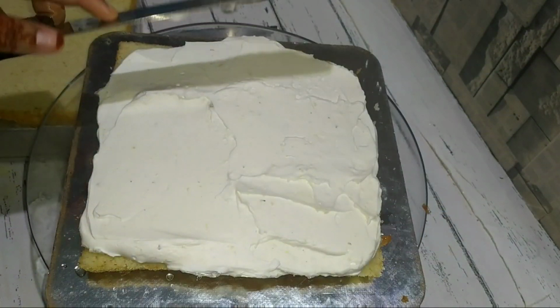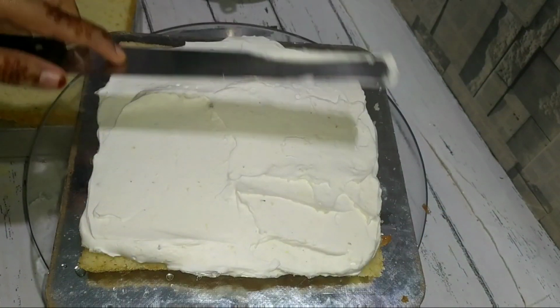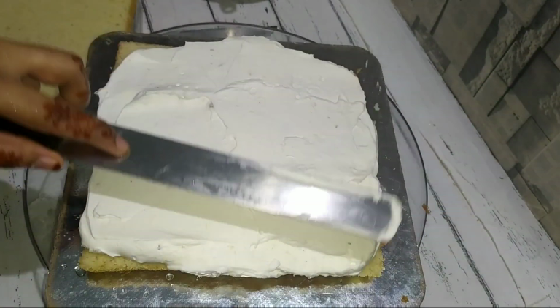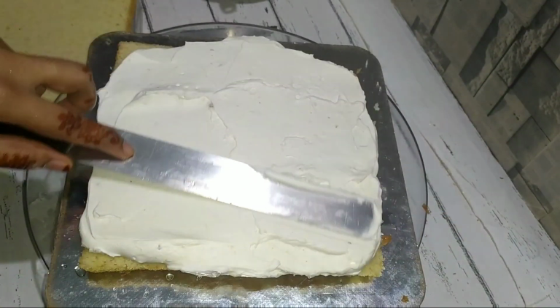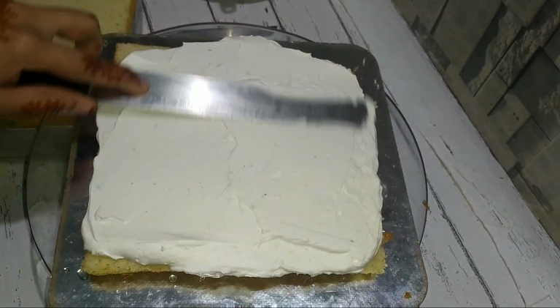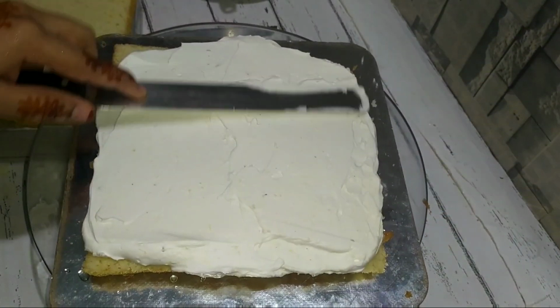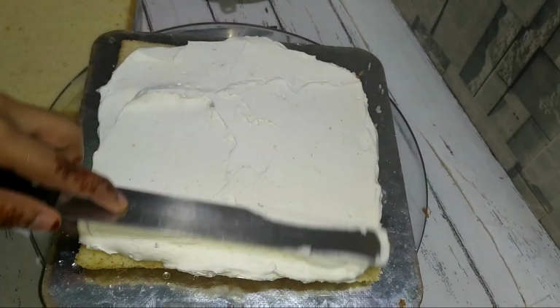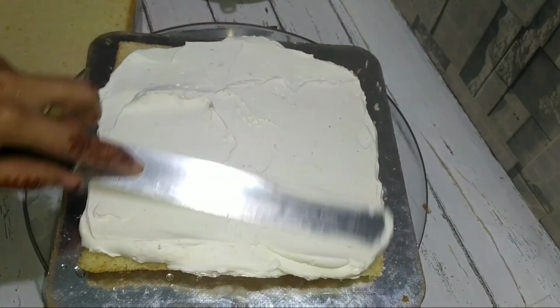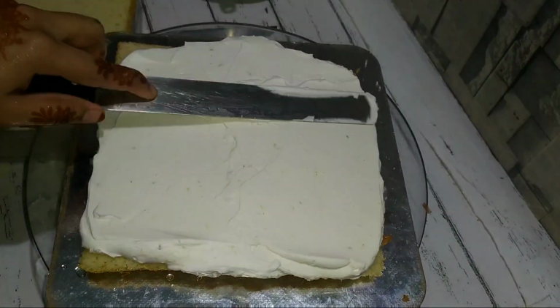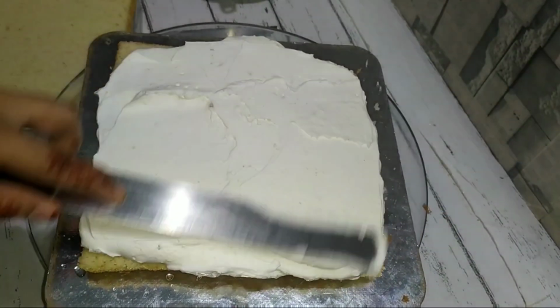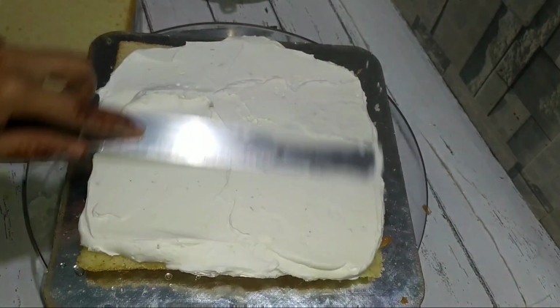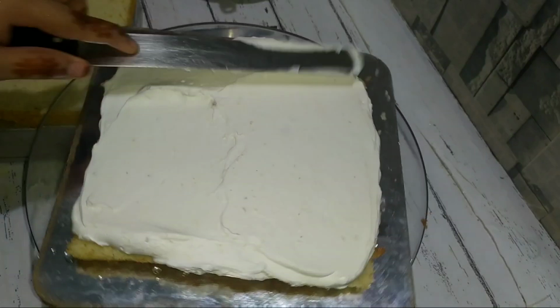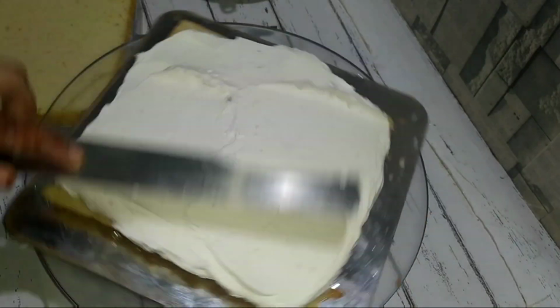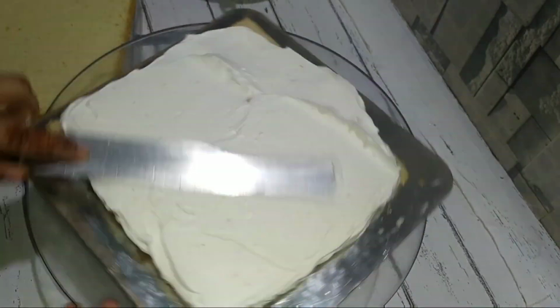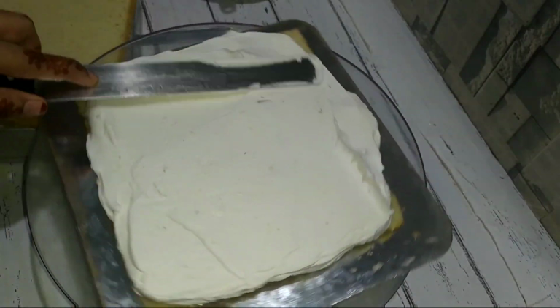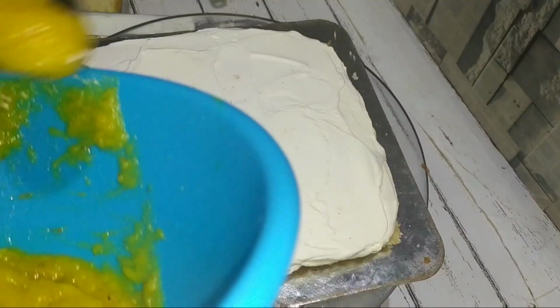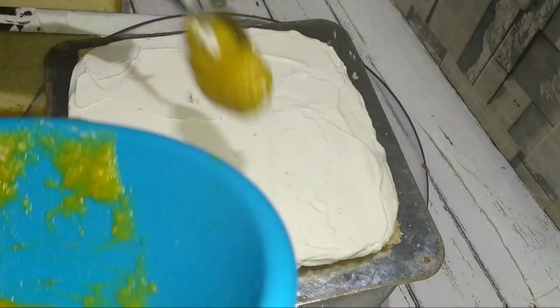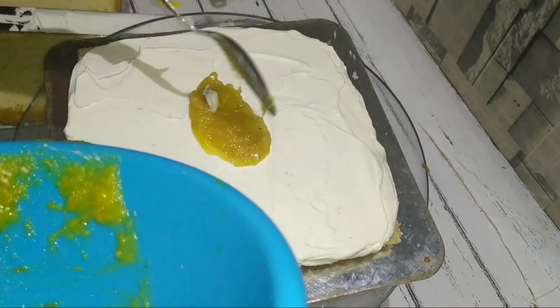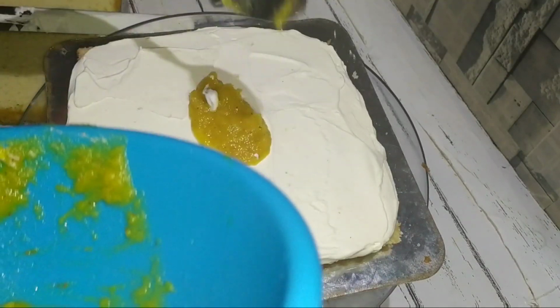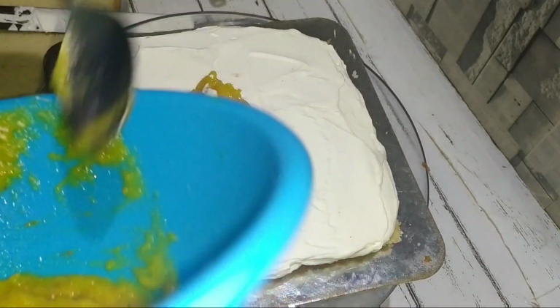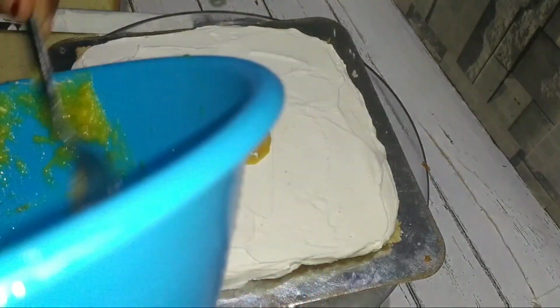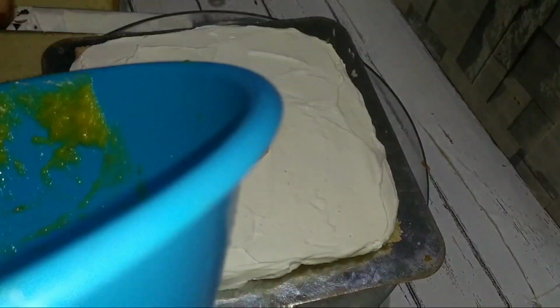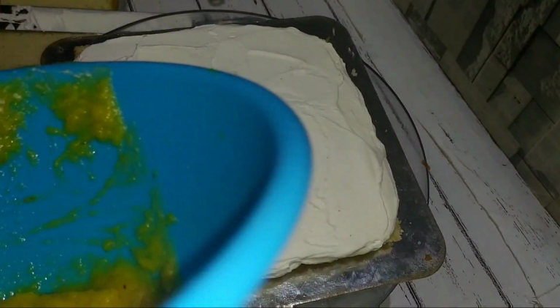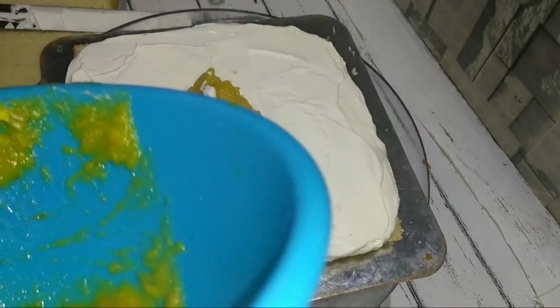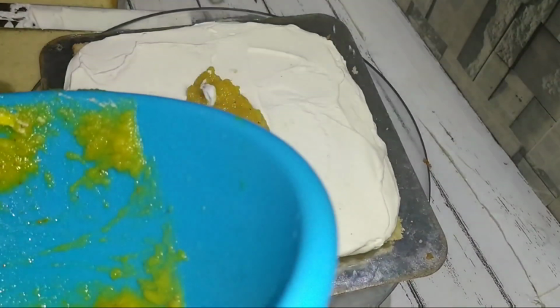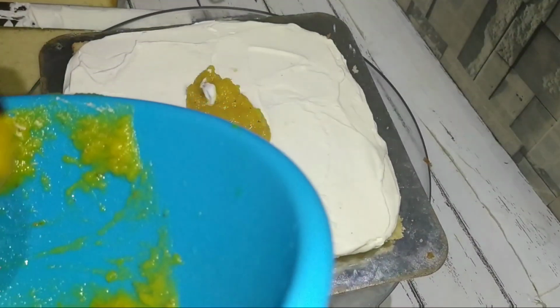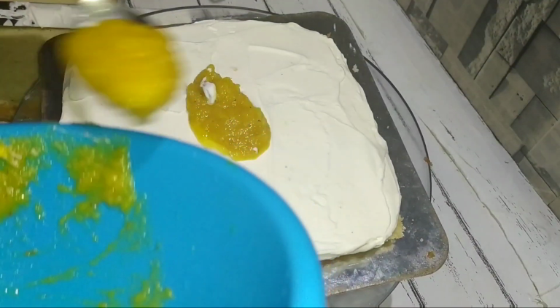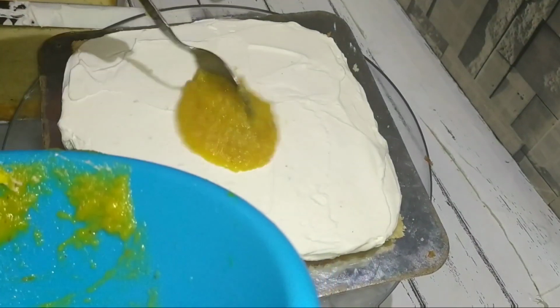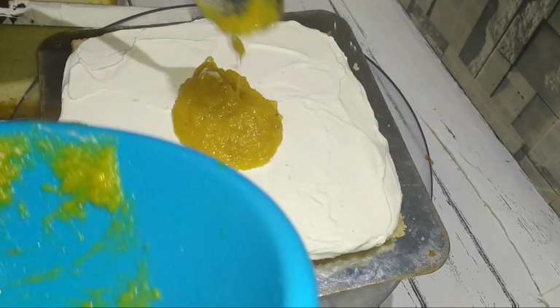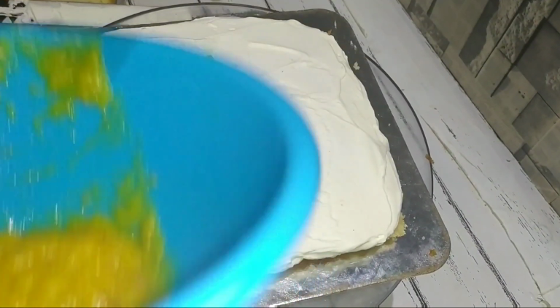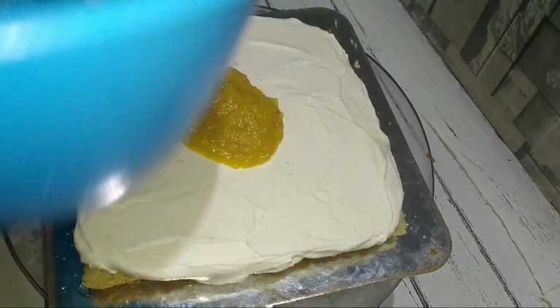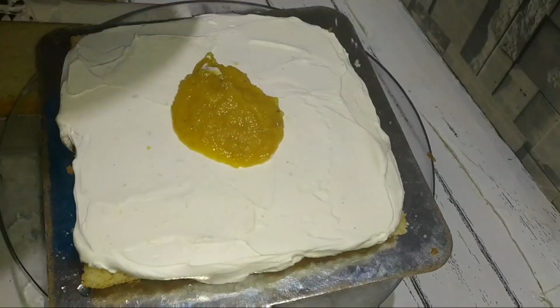This is the front. We will crush the pineapple in the mixer.